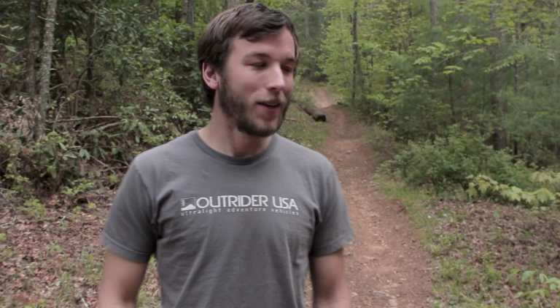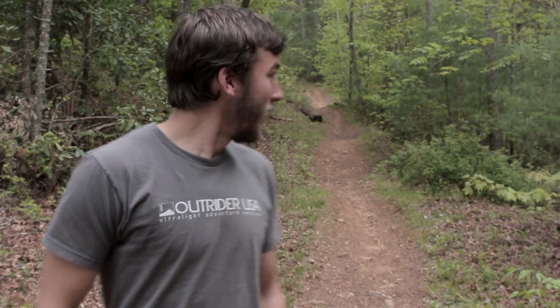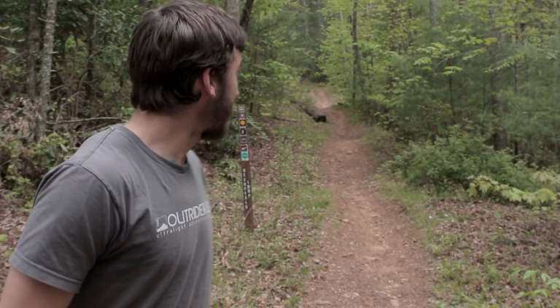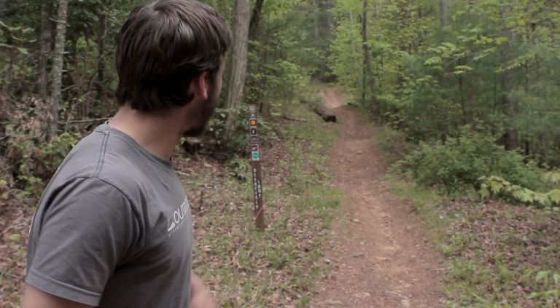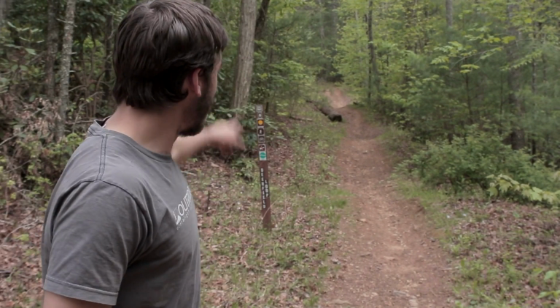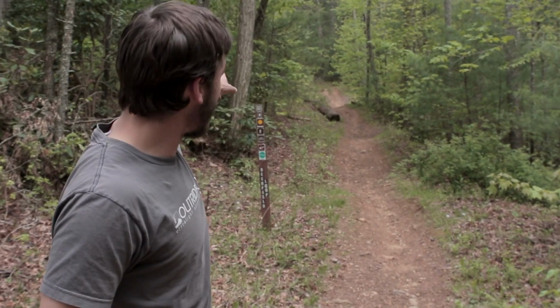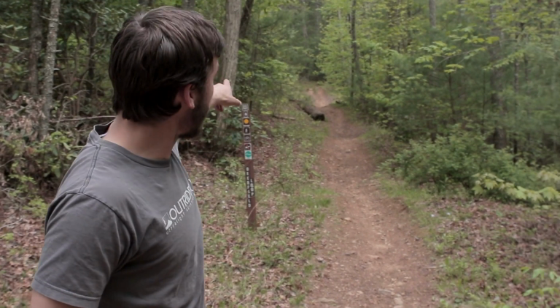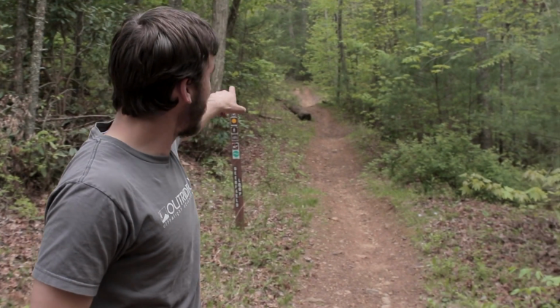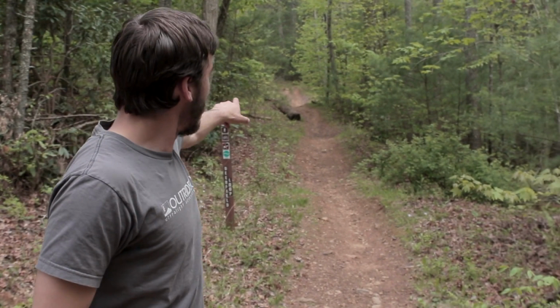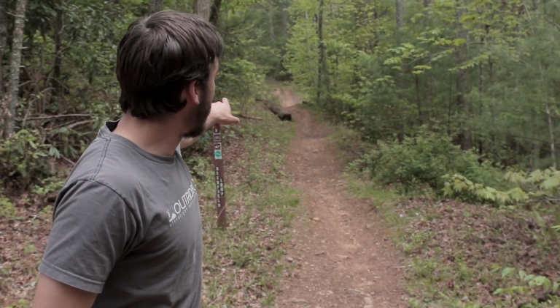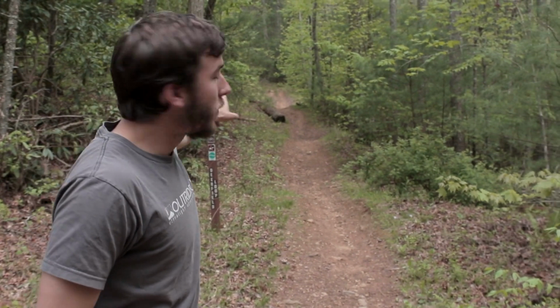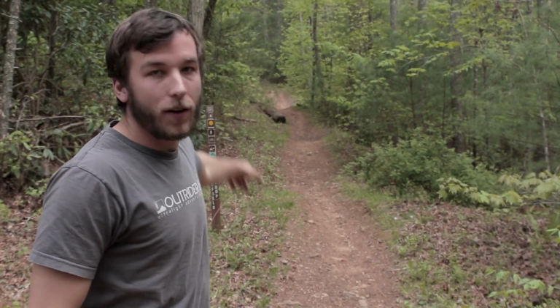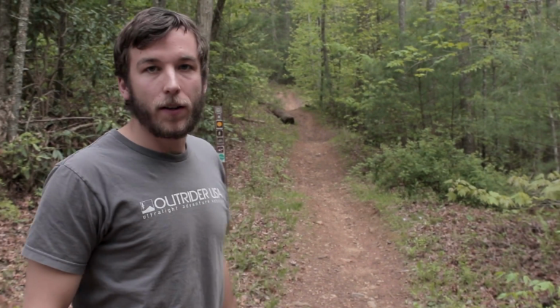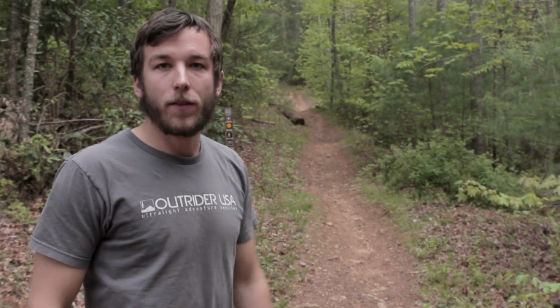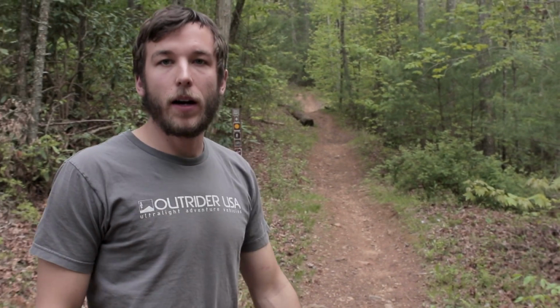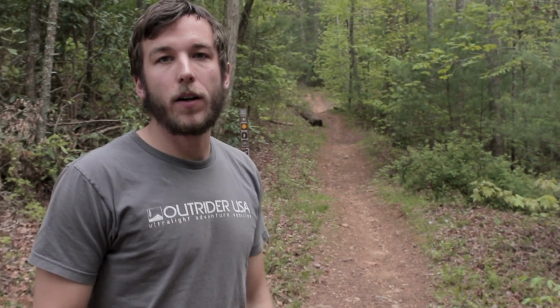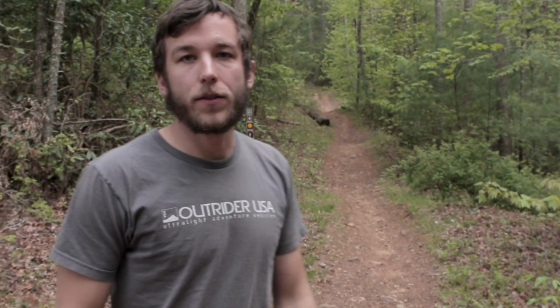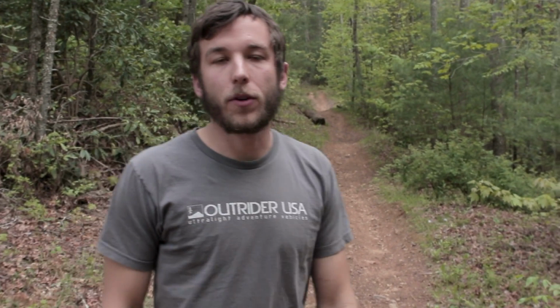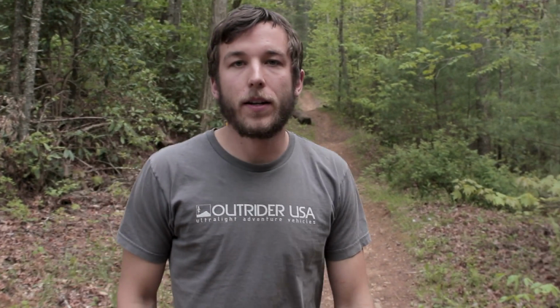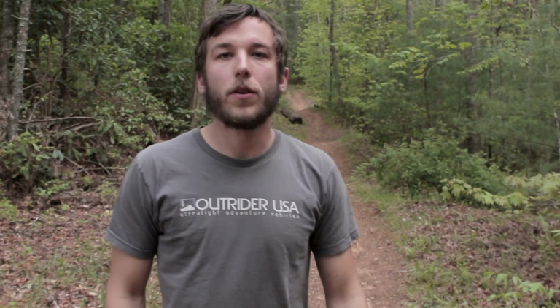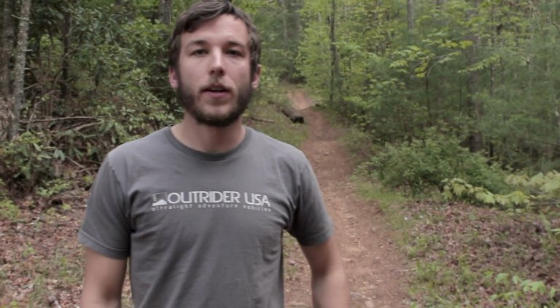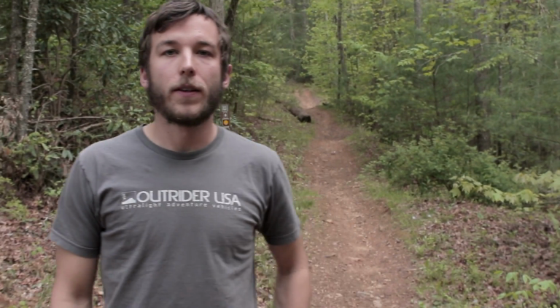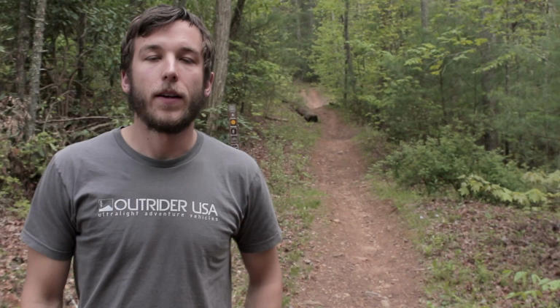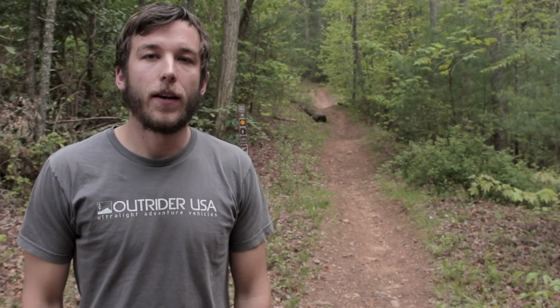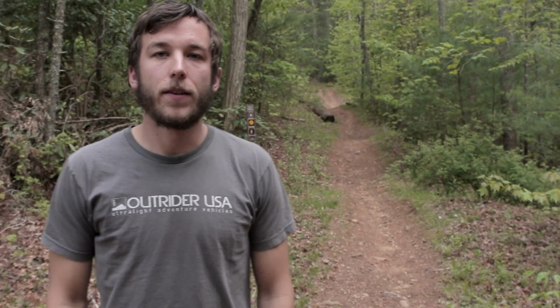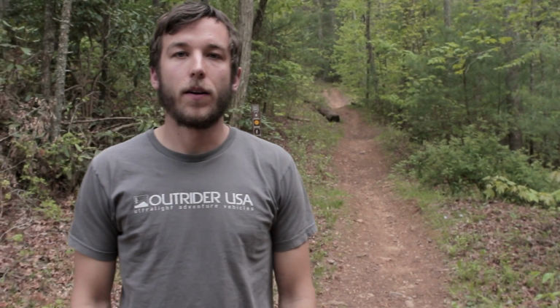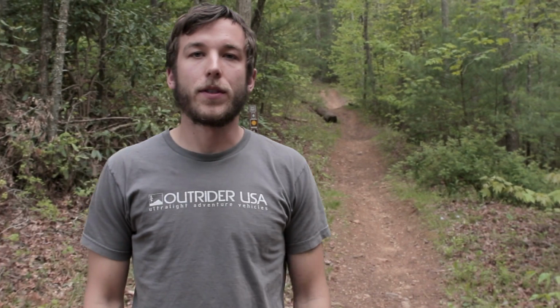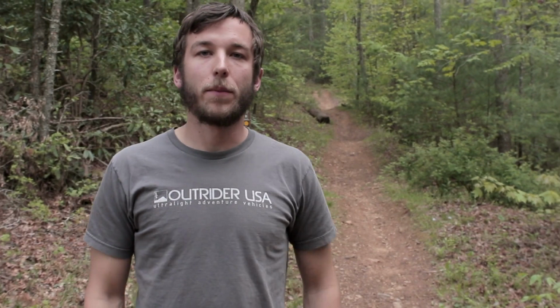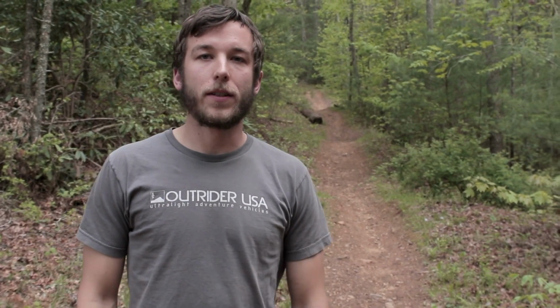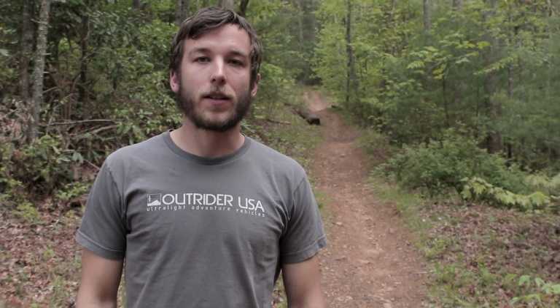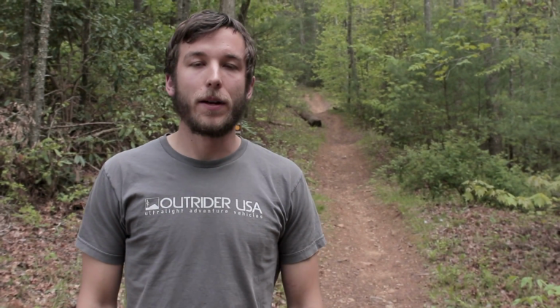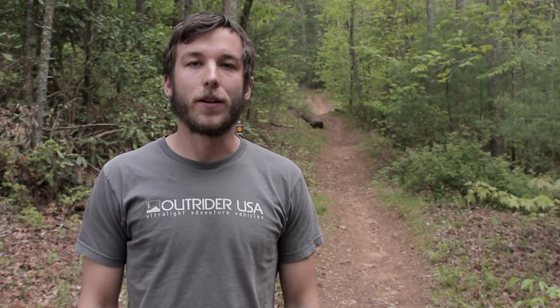Next we're going to do this hill here. It's a moderate hill — we'll have some grade numbers on it and we'll see how the bike climbs it uphill.